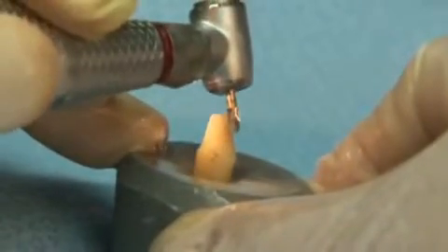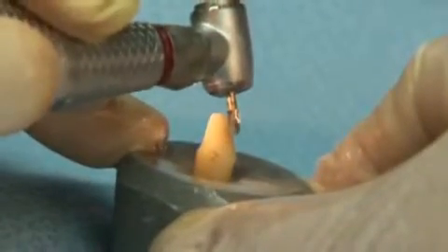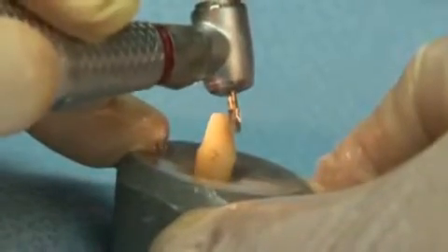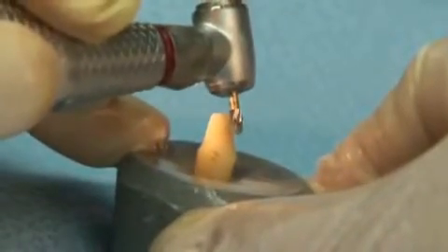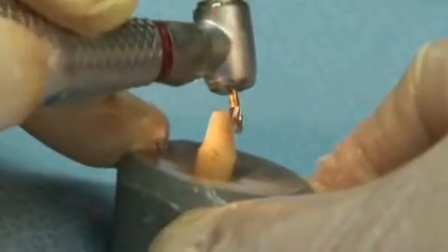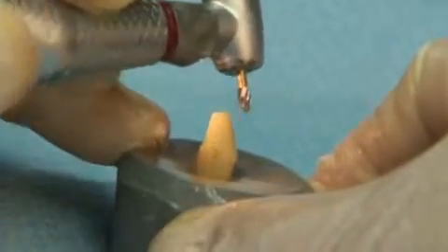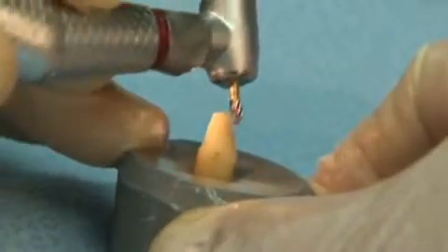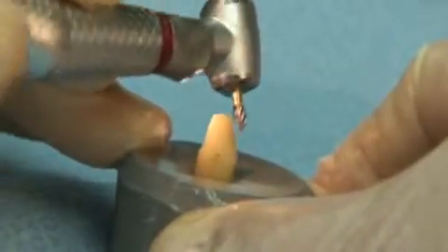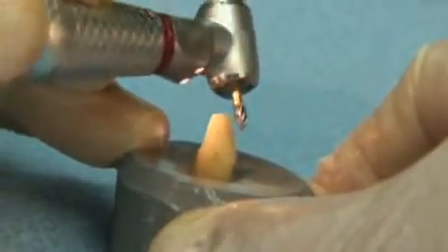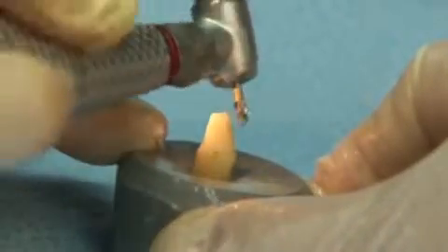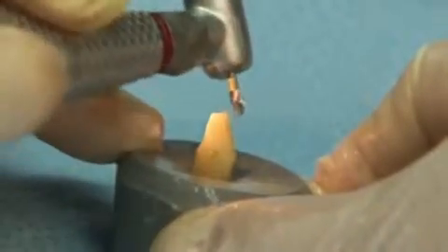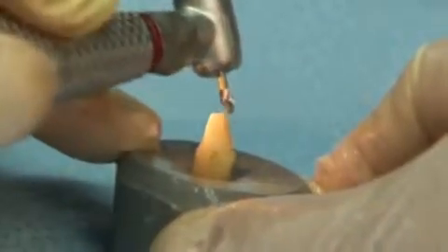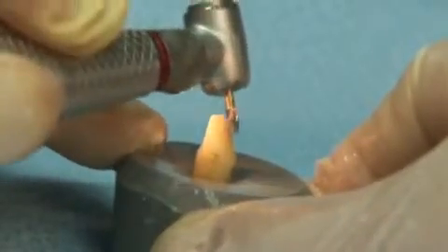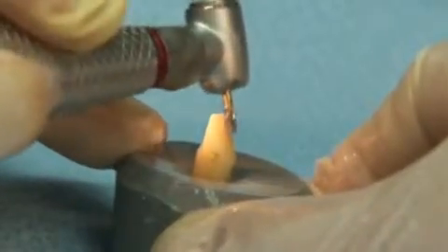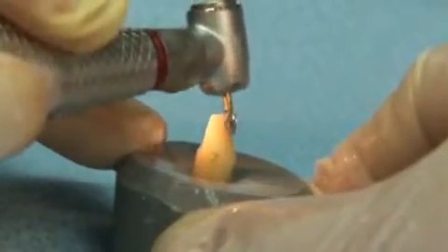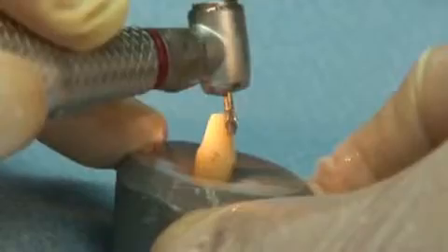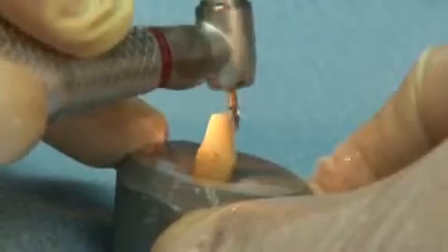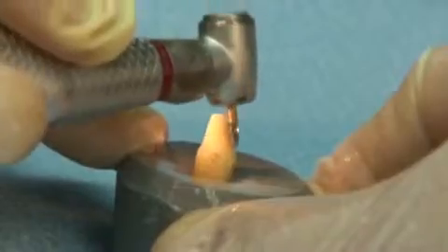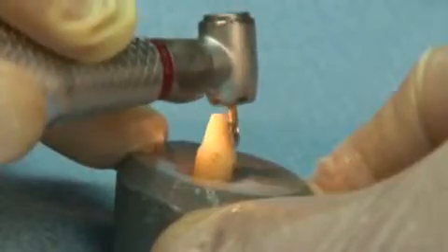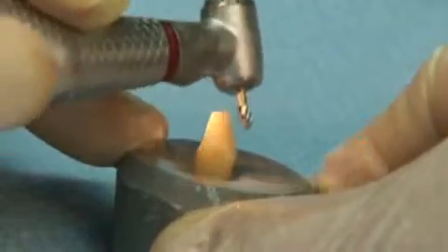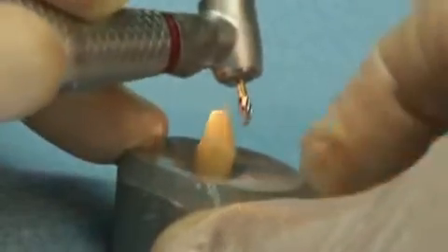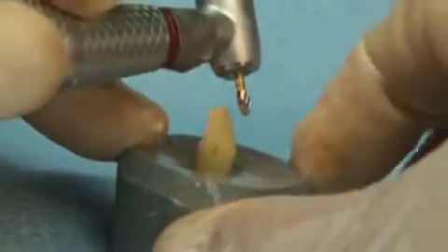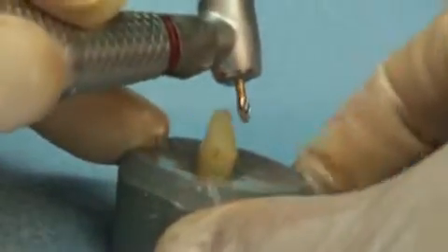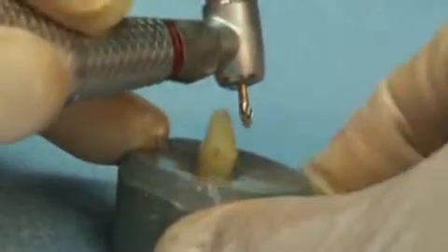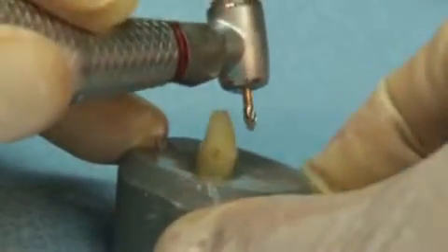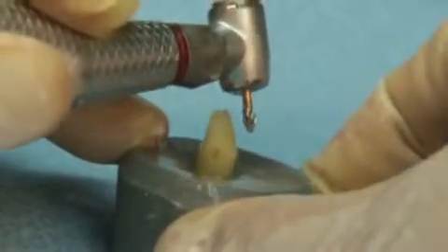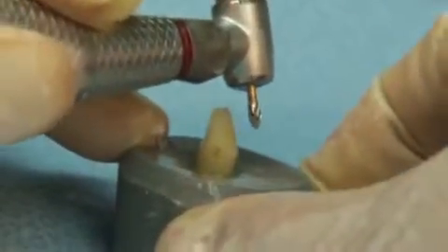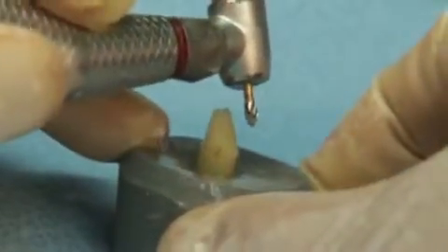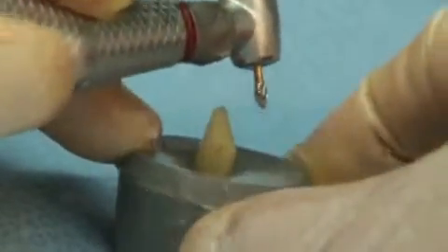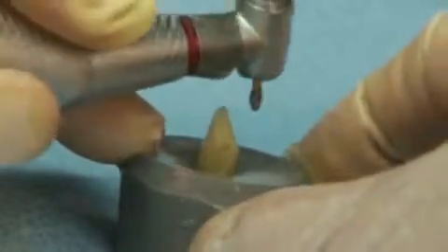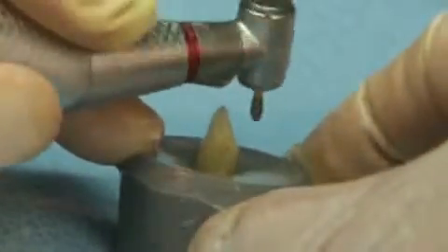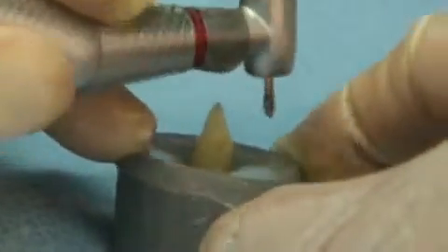Great White Ultra has a shape and size ready to meet all of your crown preparation needs.